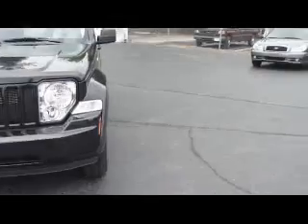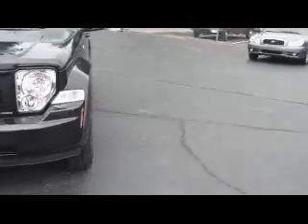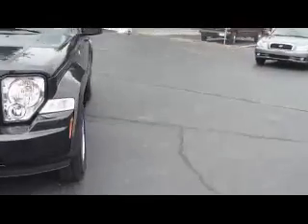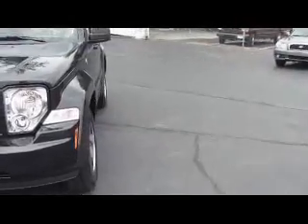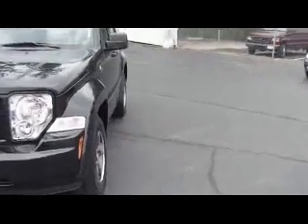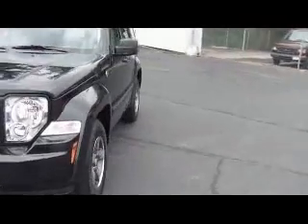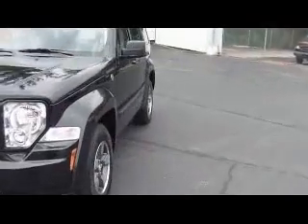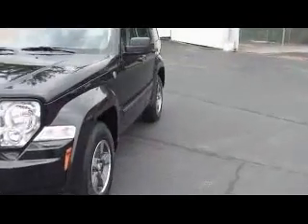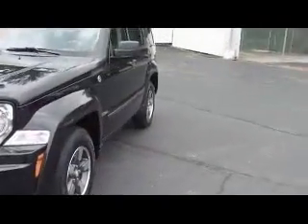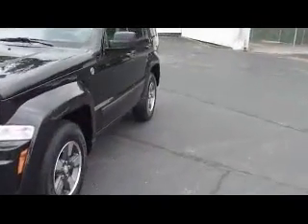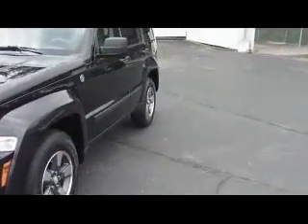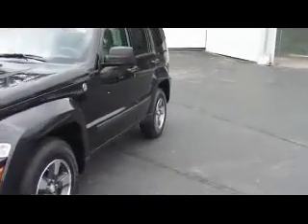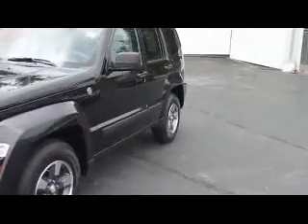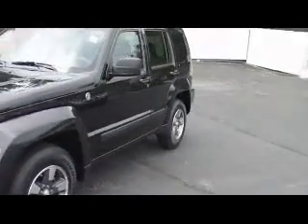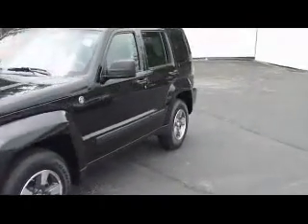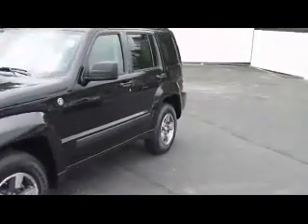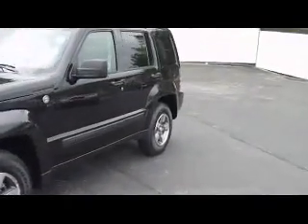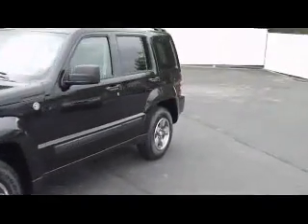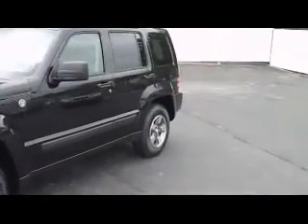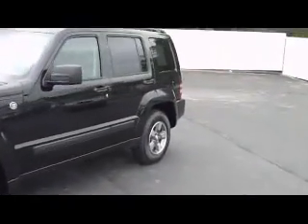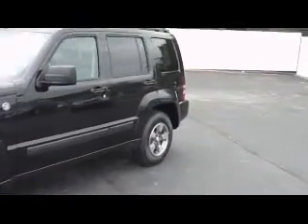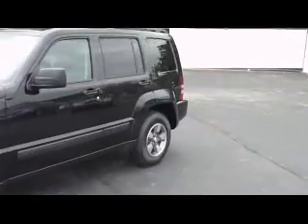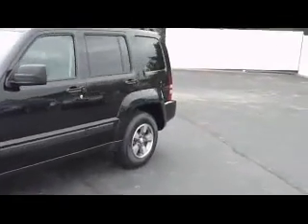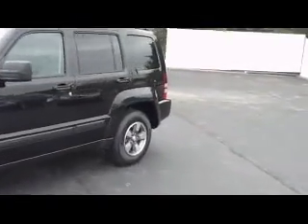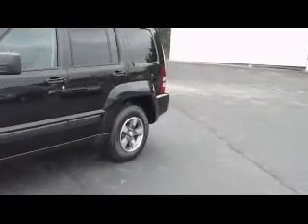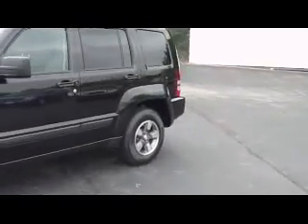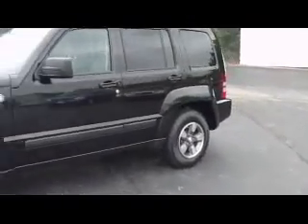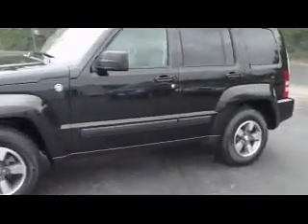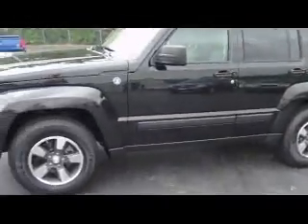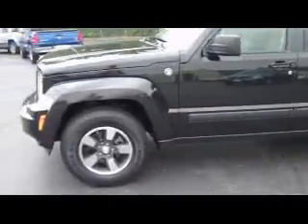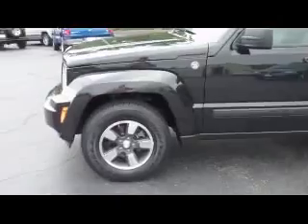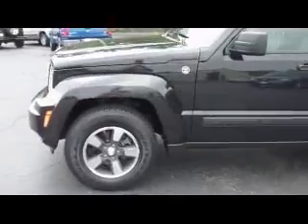Along this side here you have the alloy wheels, and tire pressure monitors on each wheel to let you know when the tires are getting low.